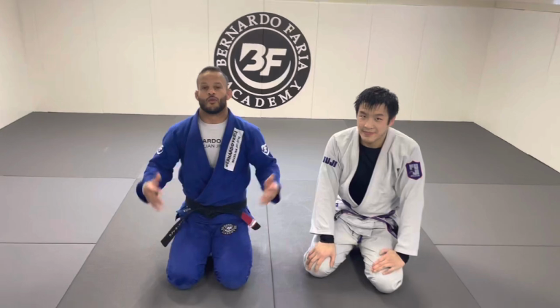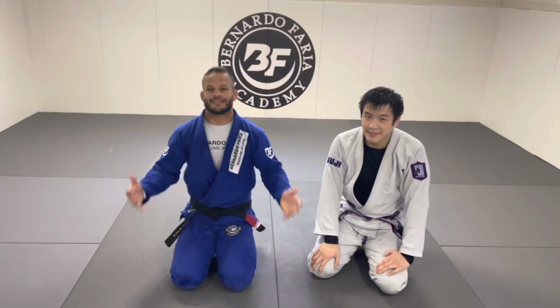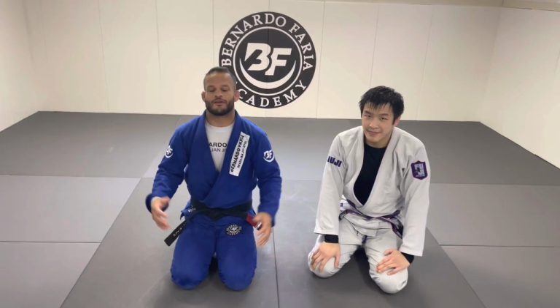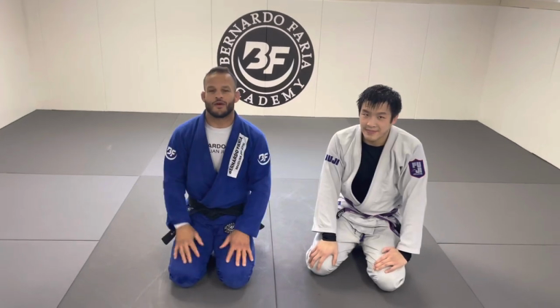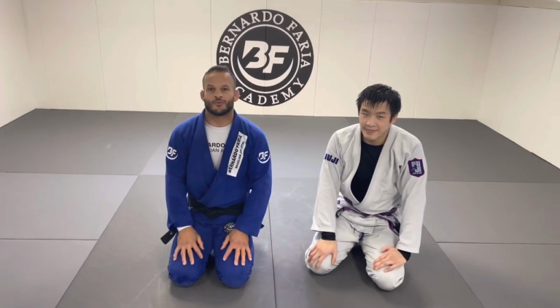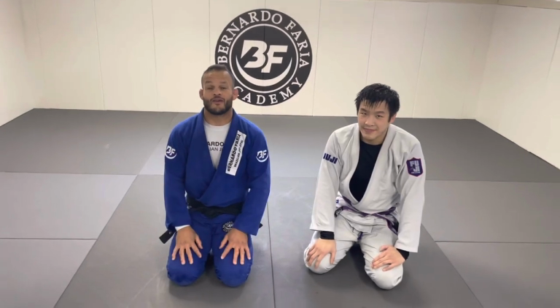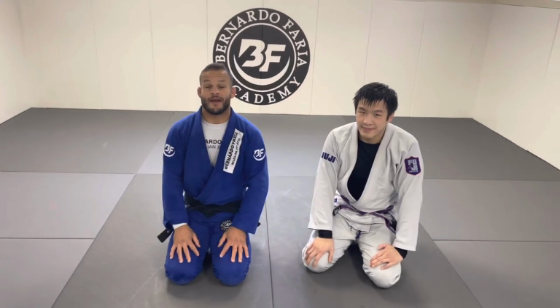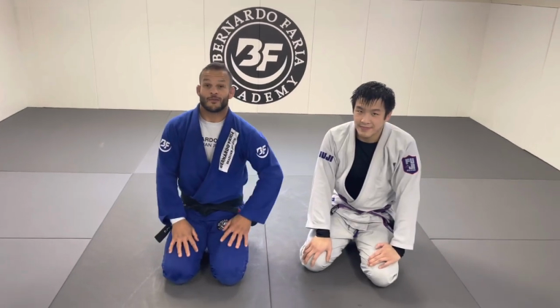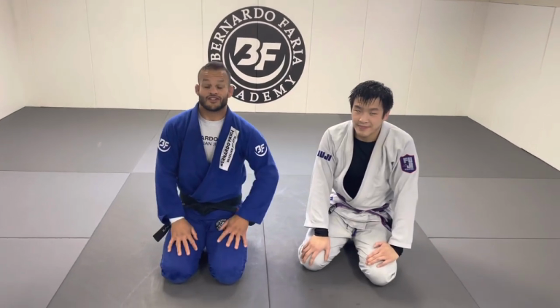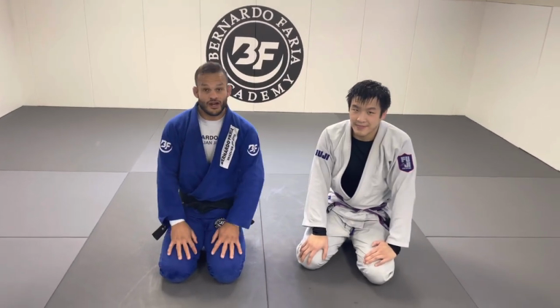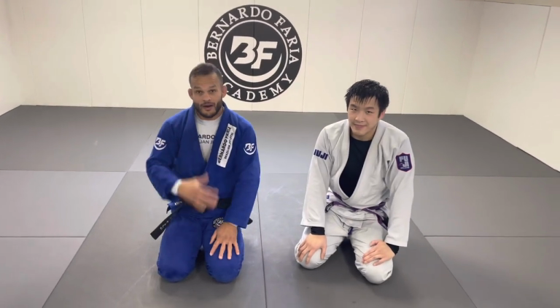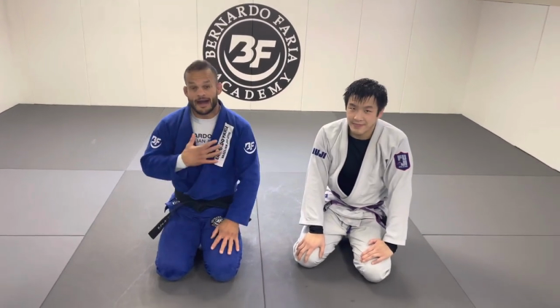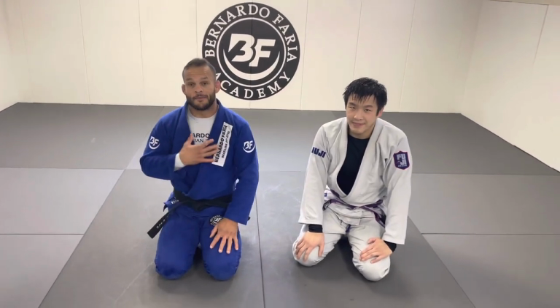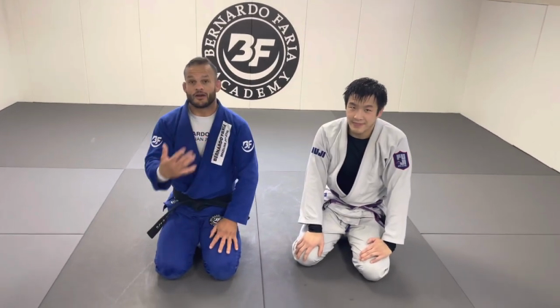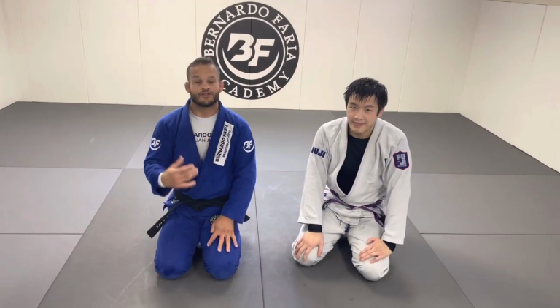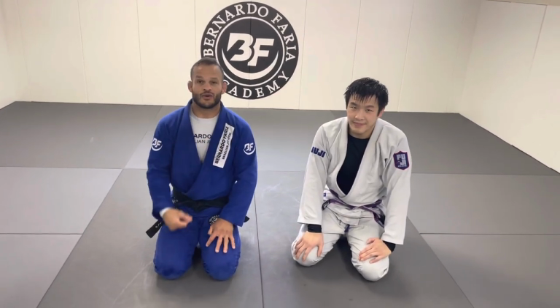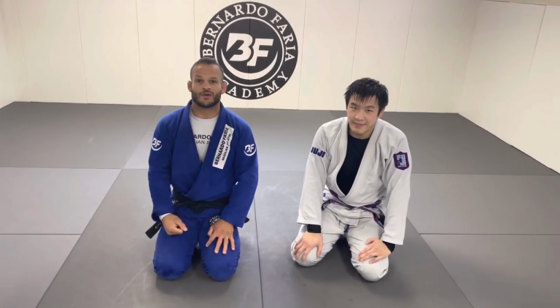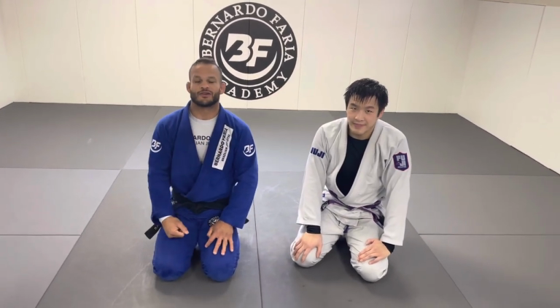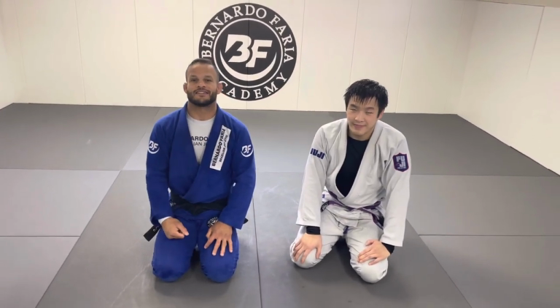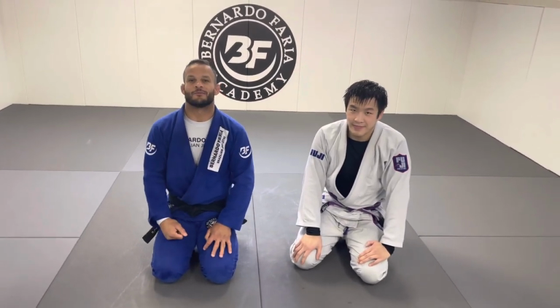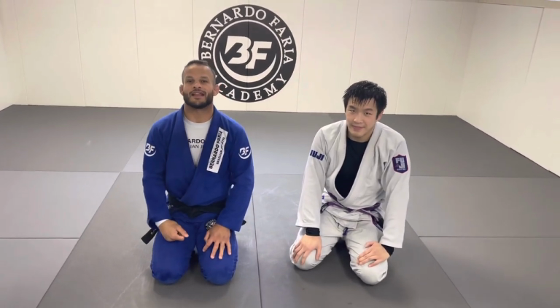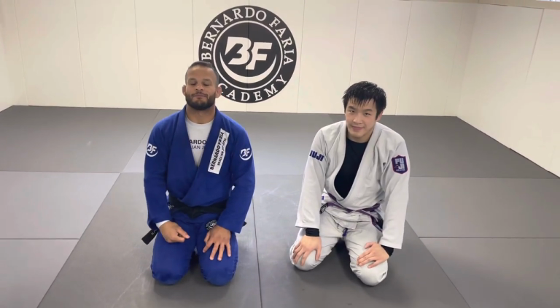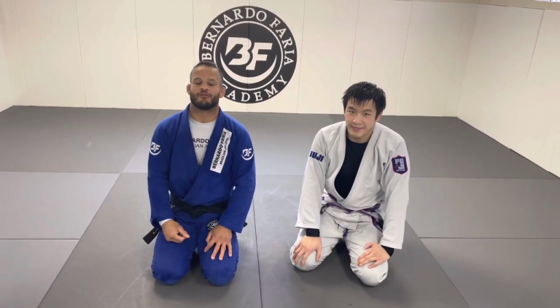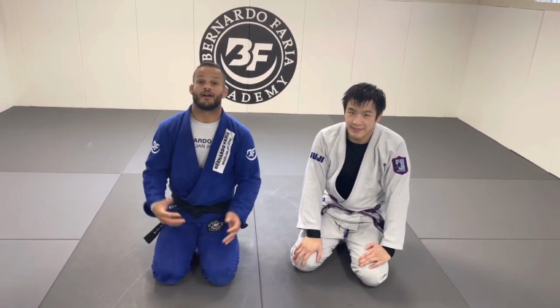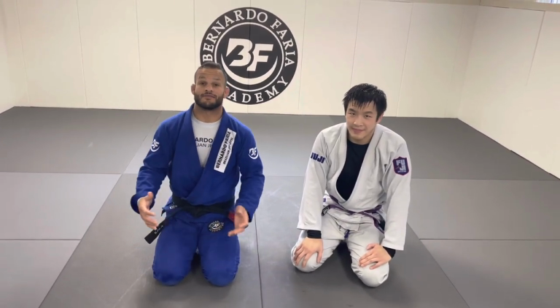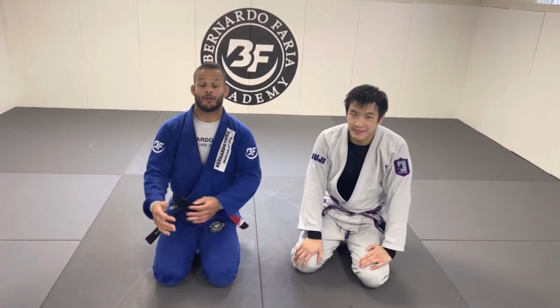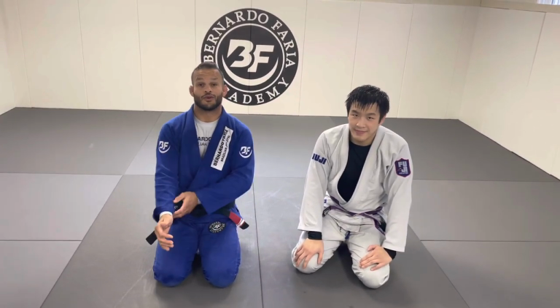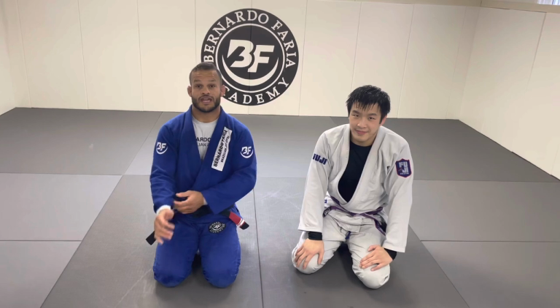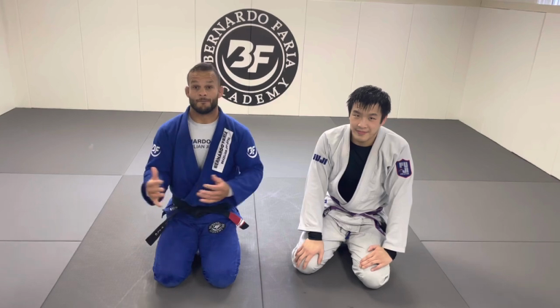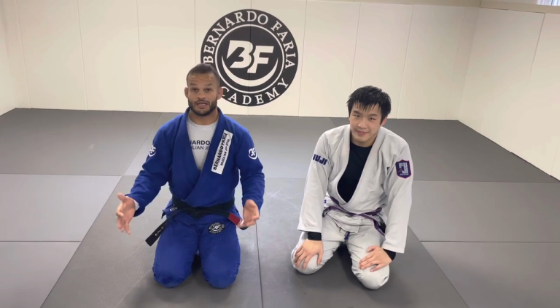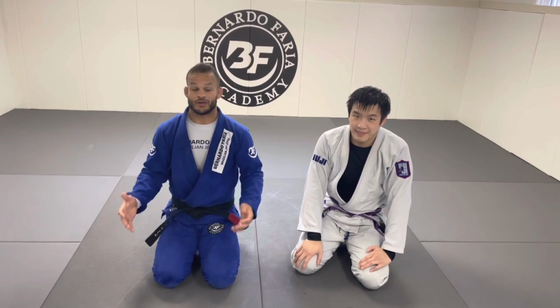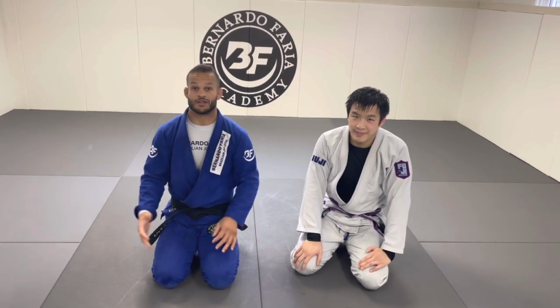What's up everyone, welcome back to my channel. I'm Marco Tinoco, Marcelo Garcia, Black Belt, 5-time world champ.